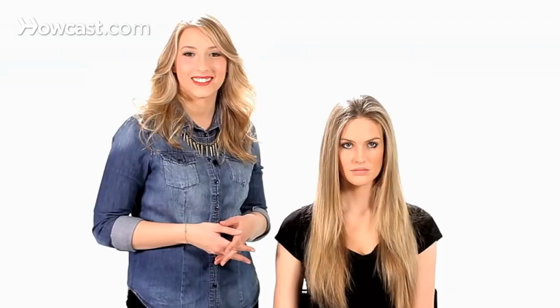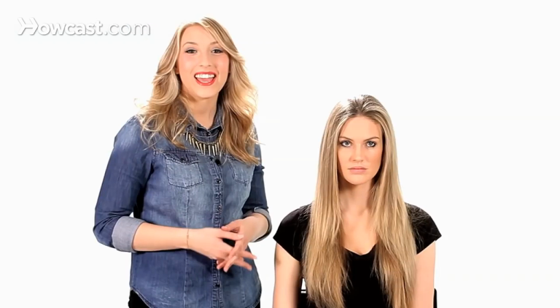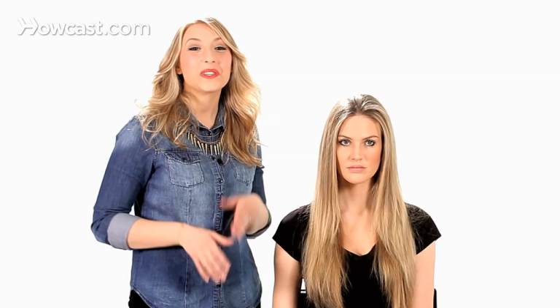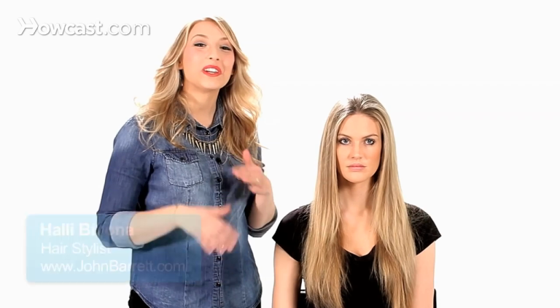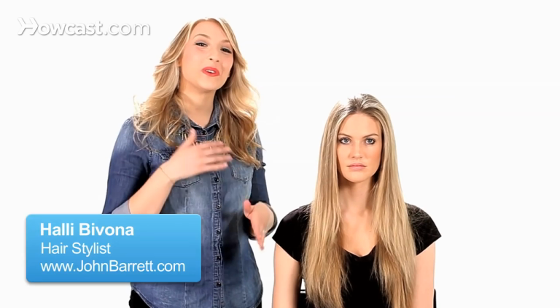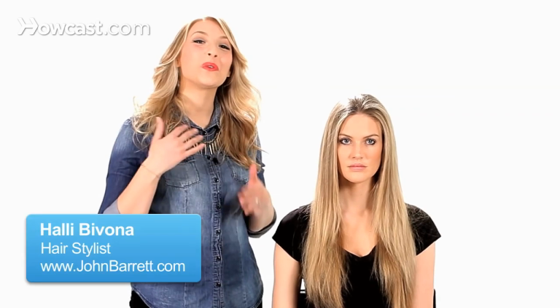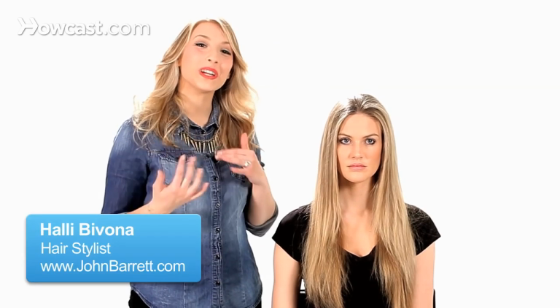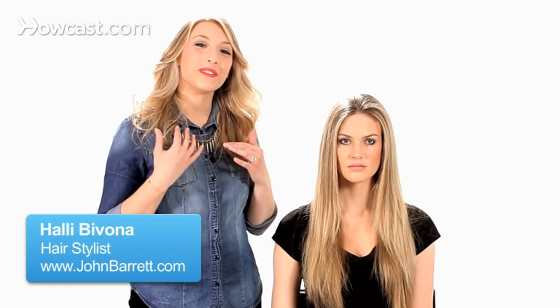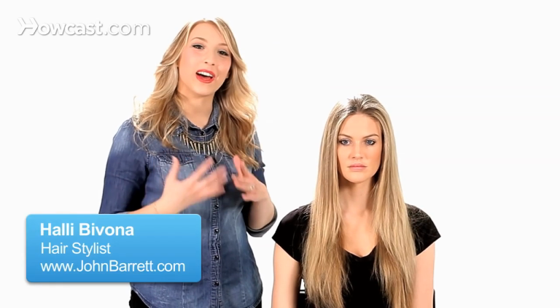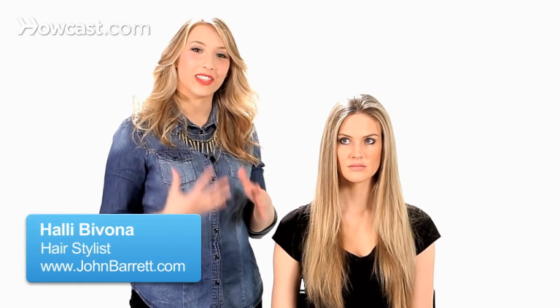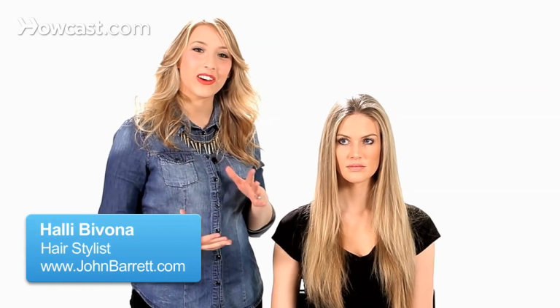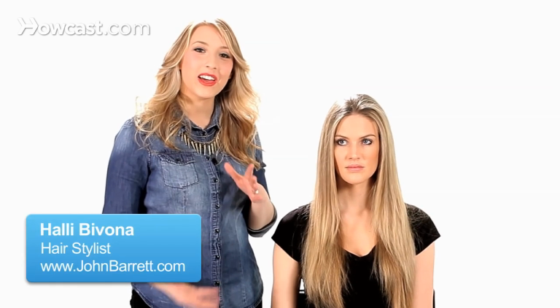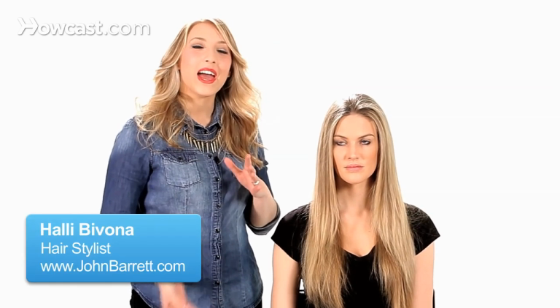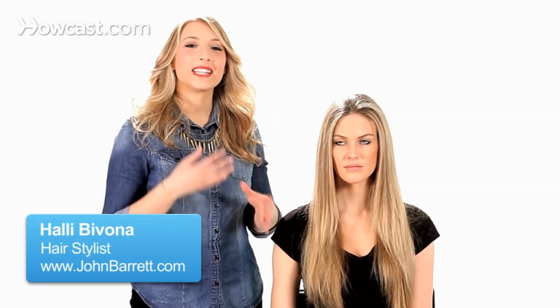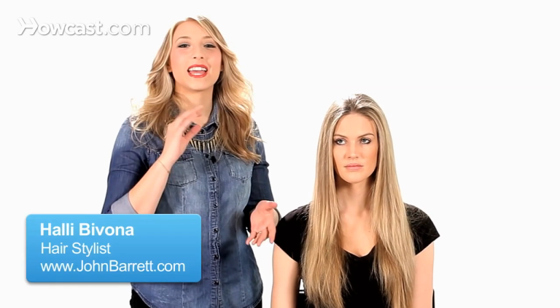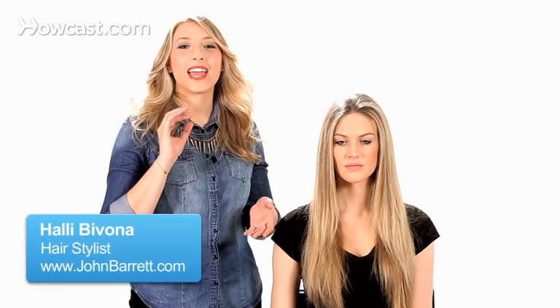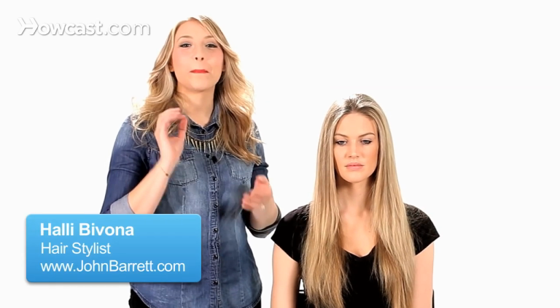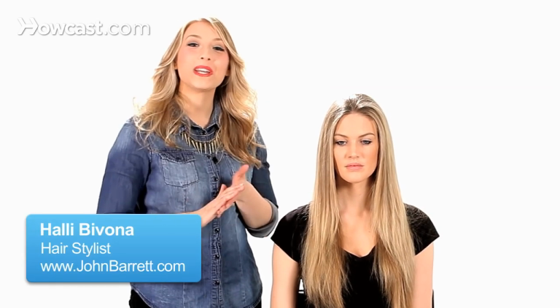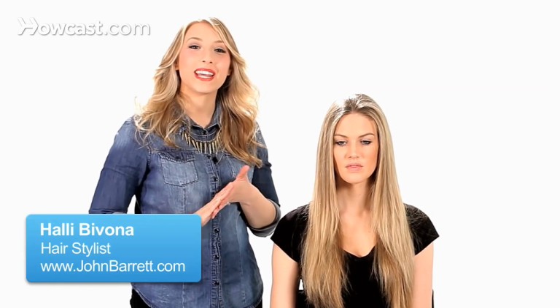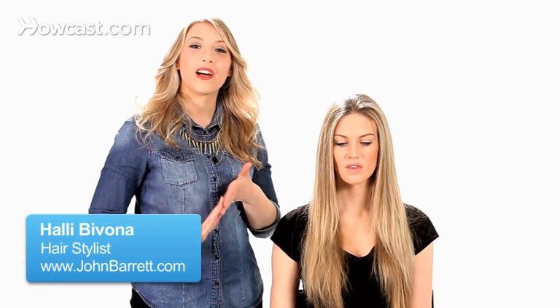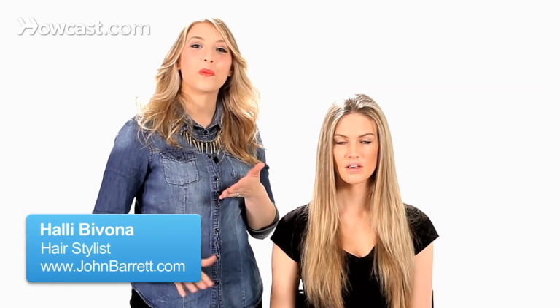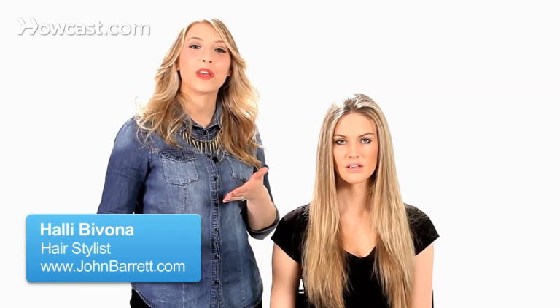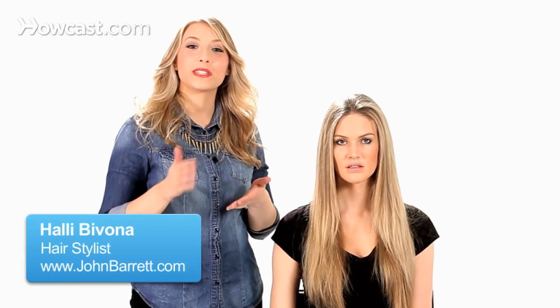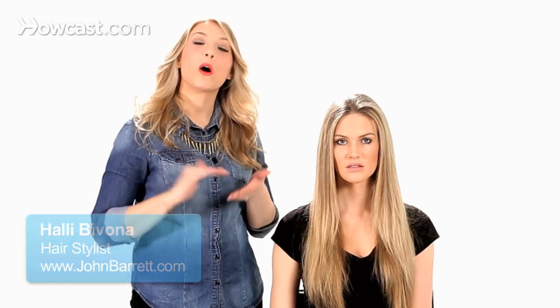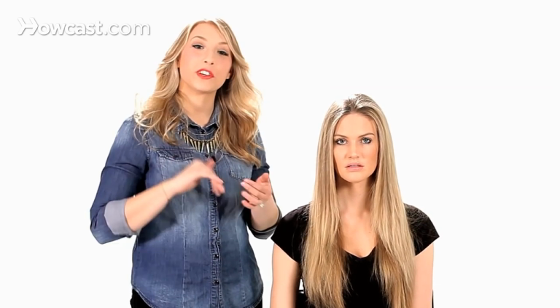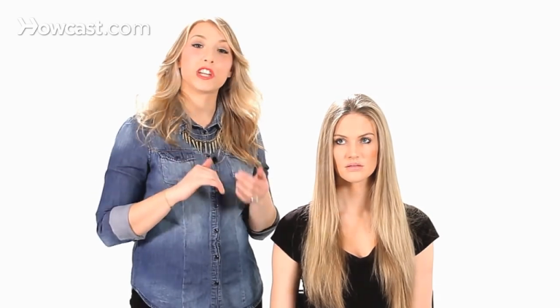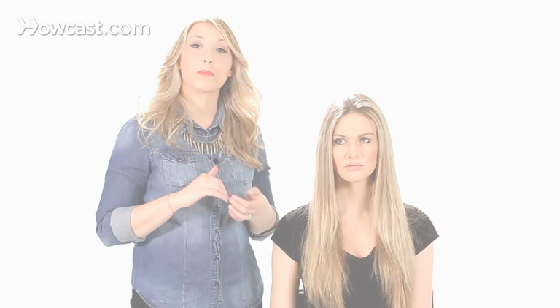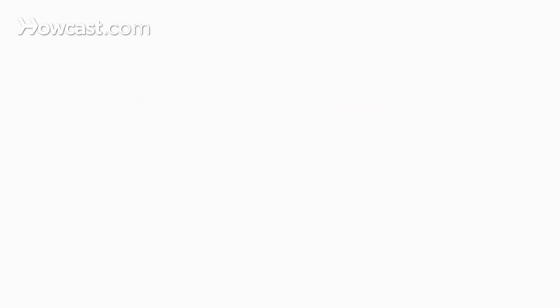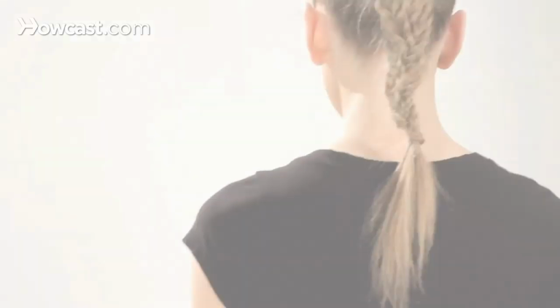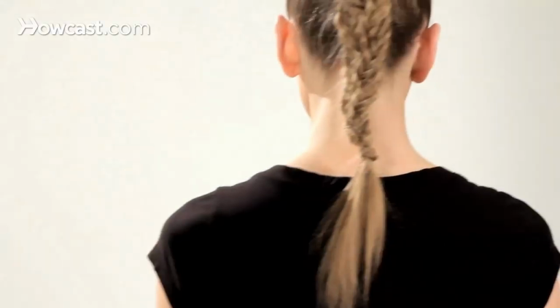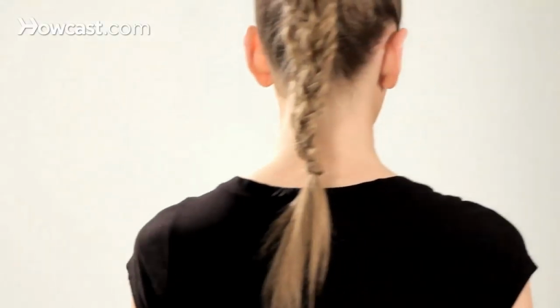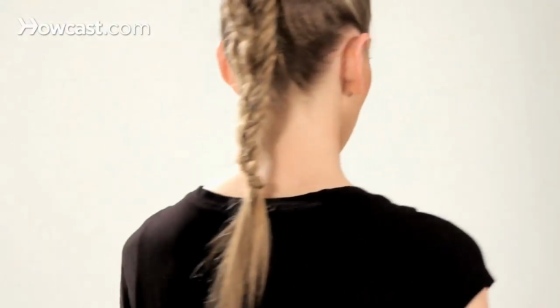I'm going to show you a really fun look. It's a ponytail with small fishtail braids in the ponytail.